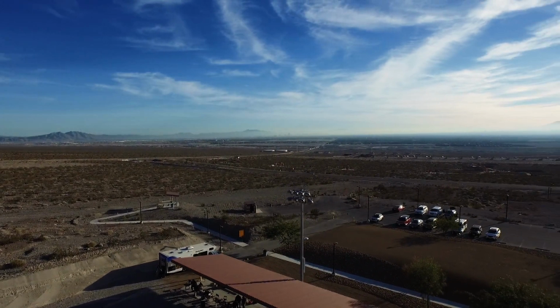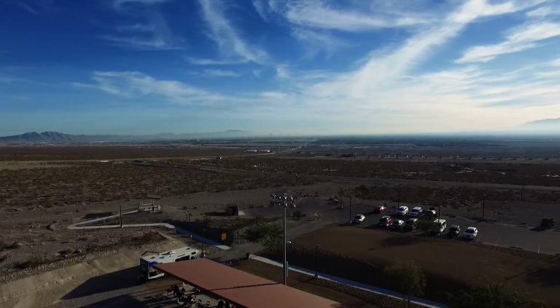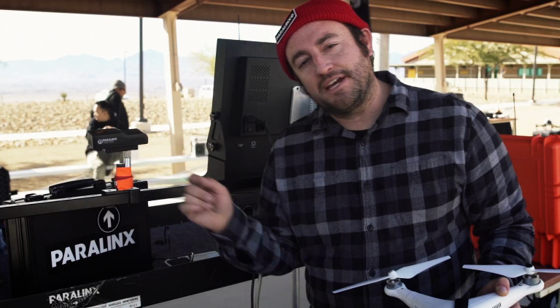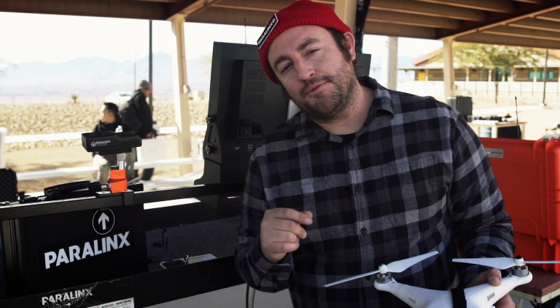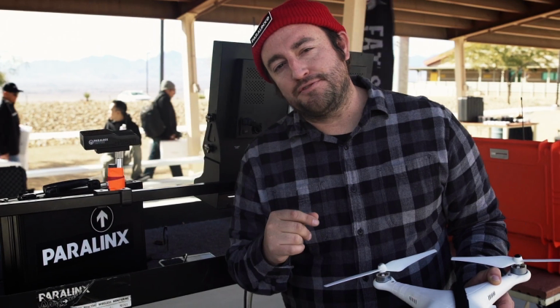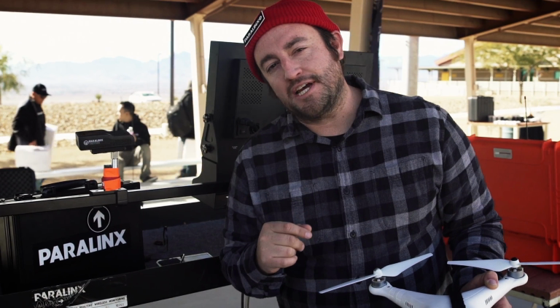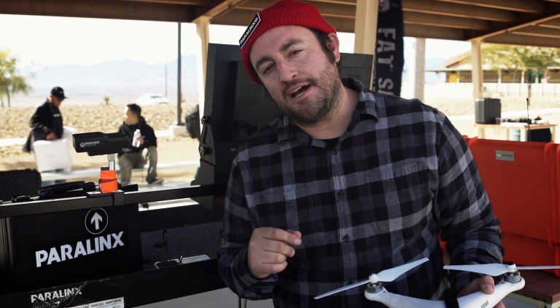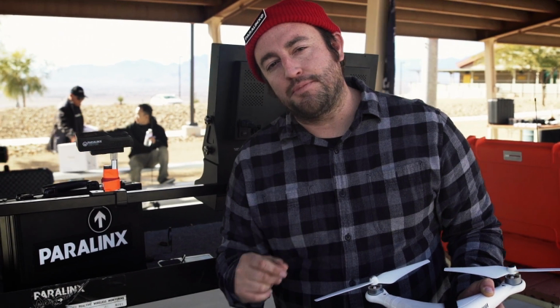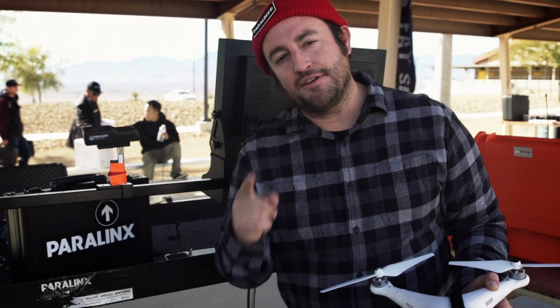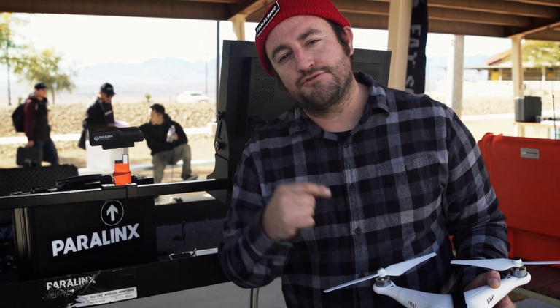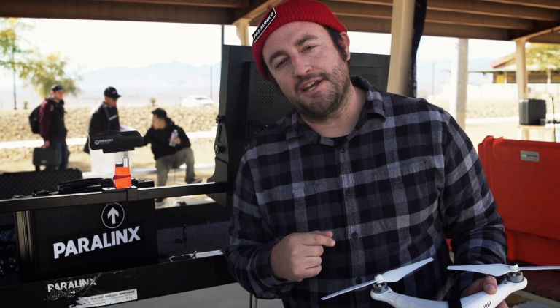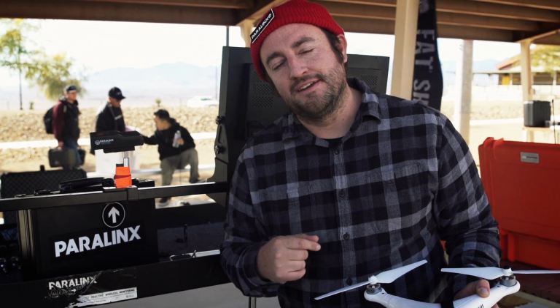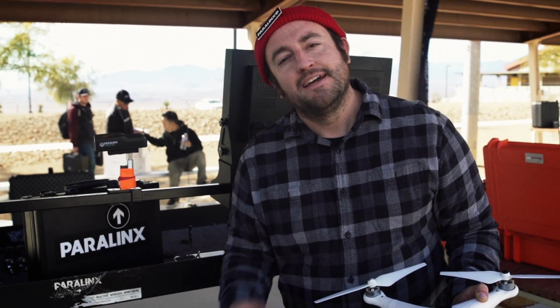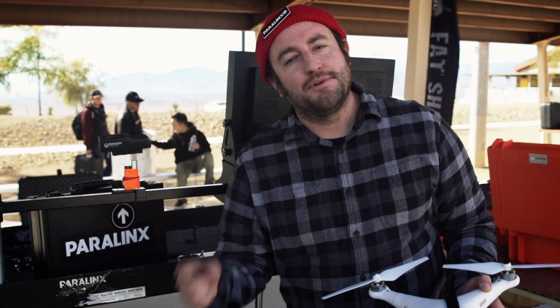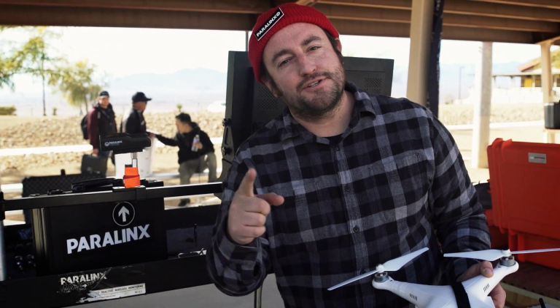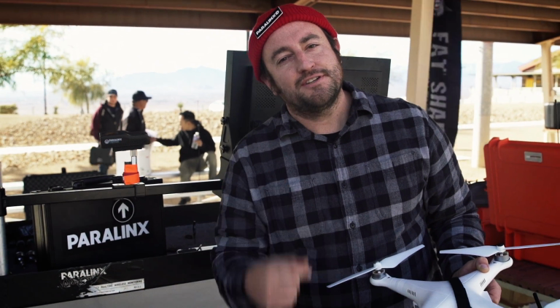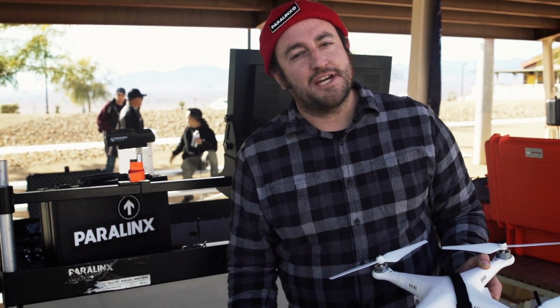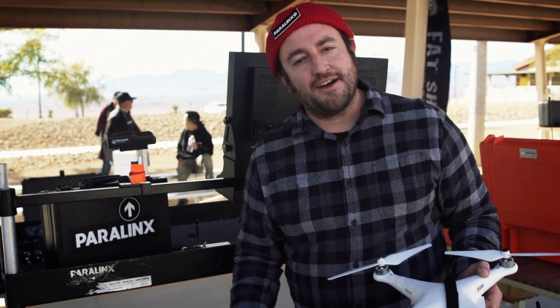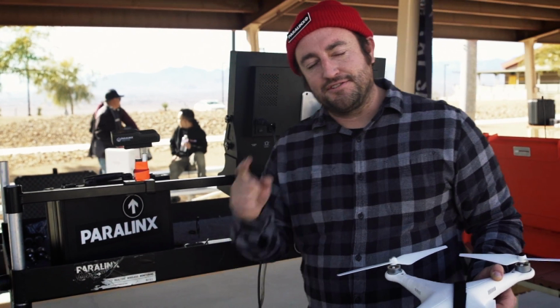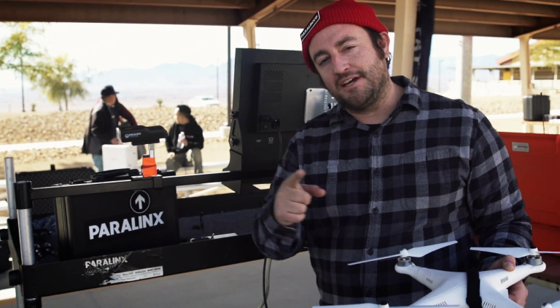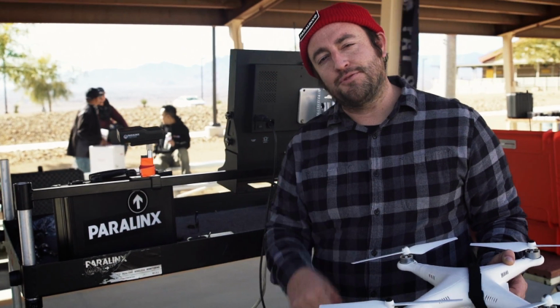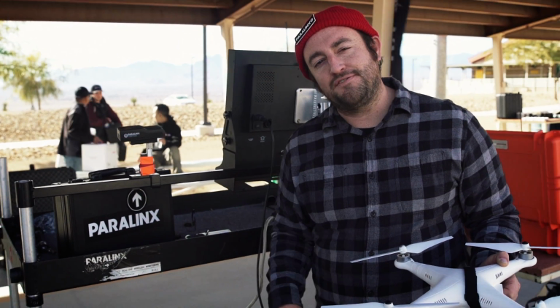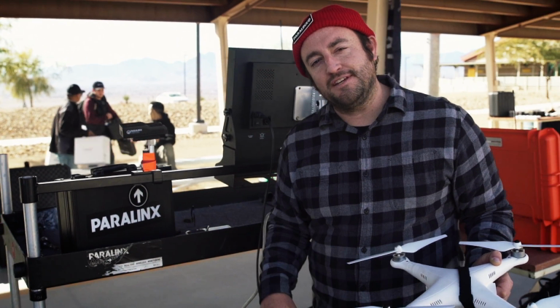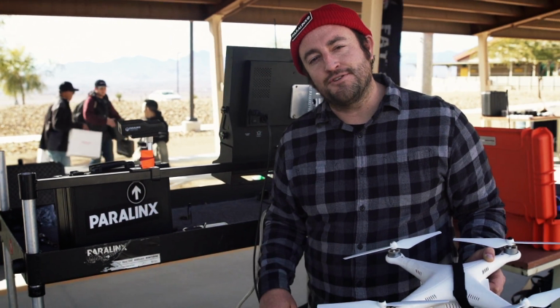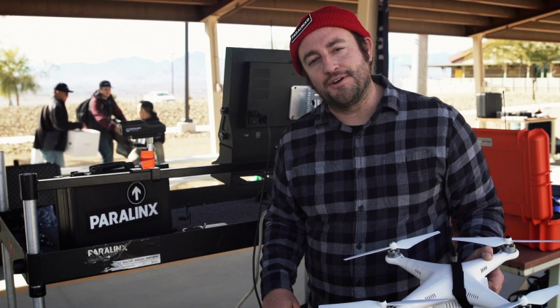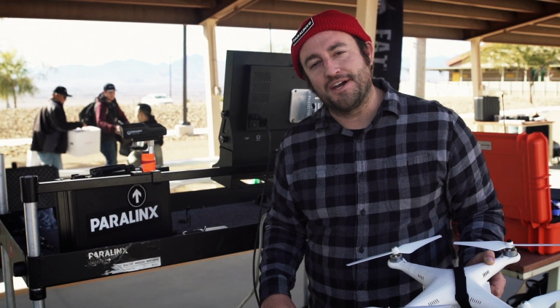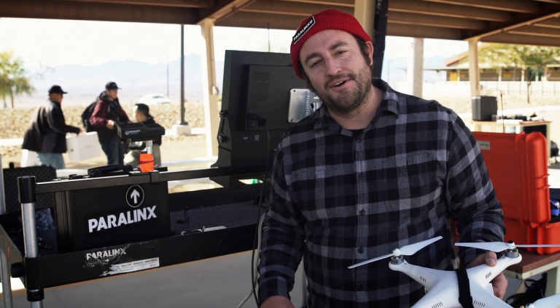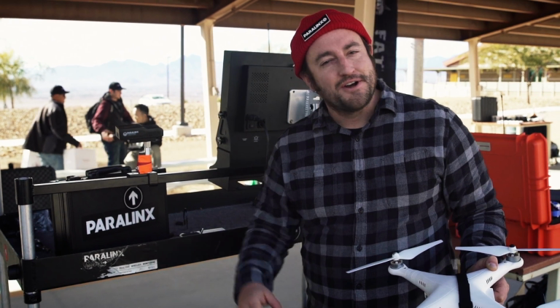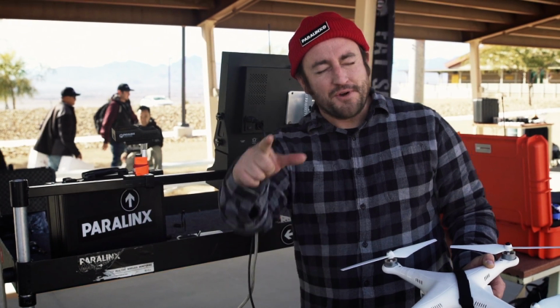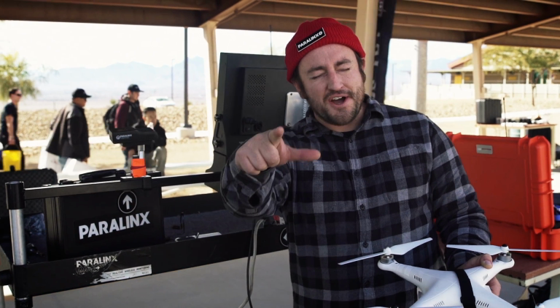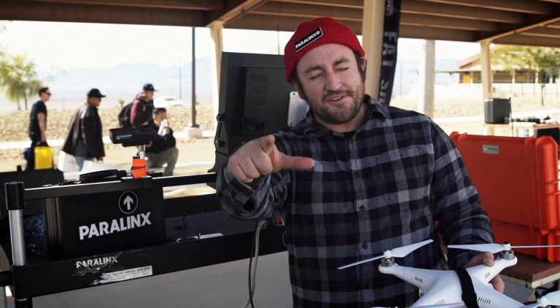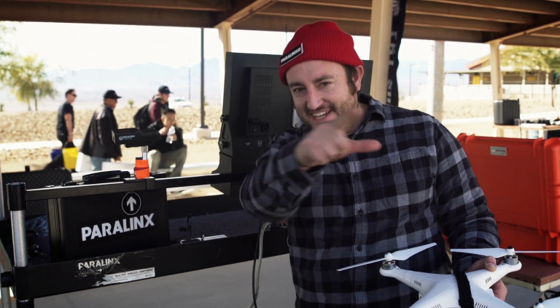Thanks so much for checking out the Paralynx Triton, and be sure to check out the CES 2015 Drone Rodeo. Woo-wee!